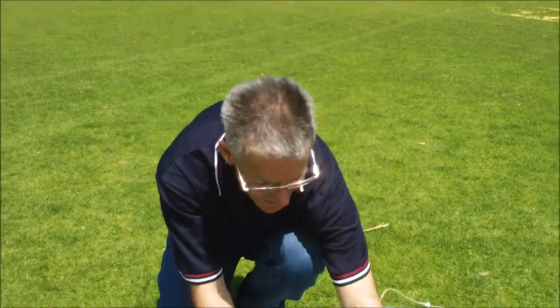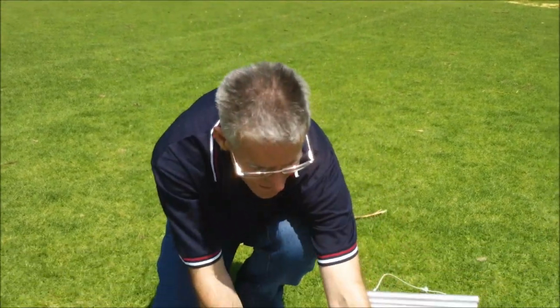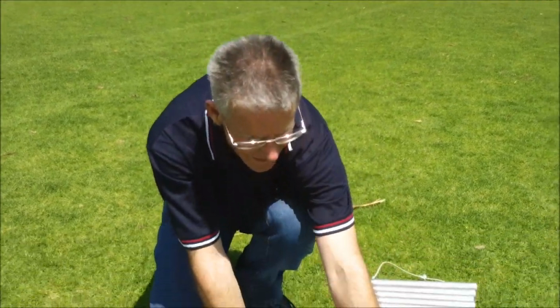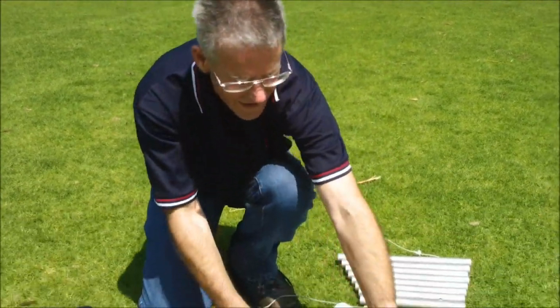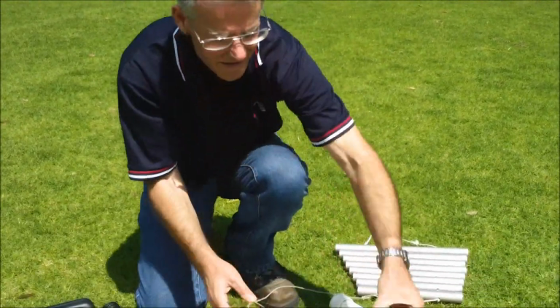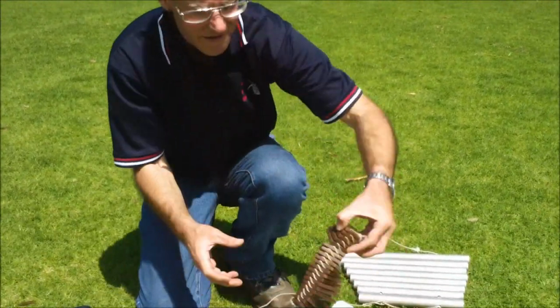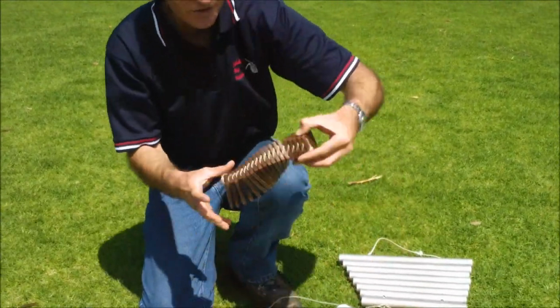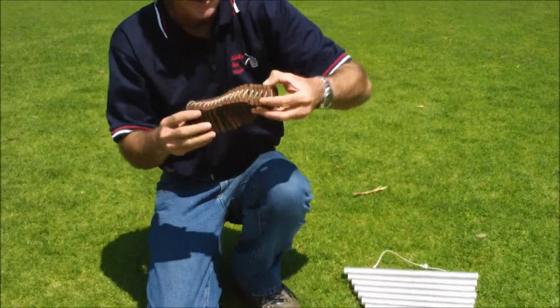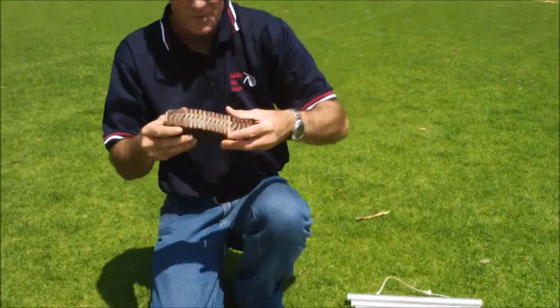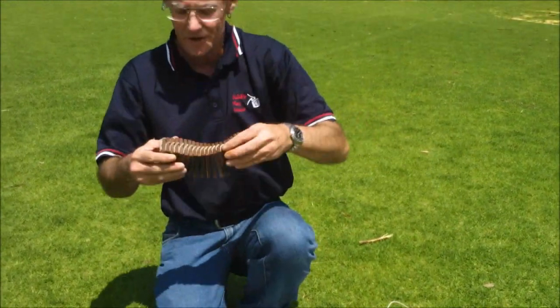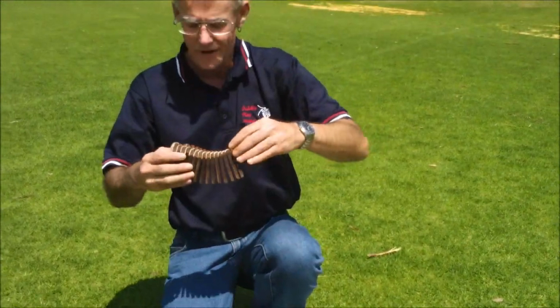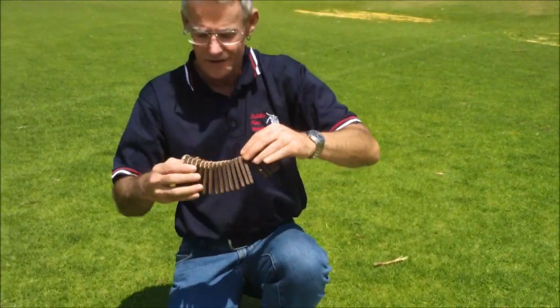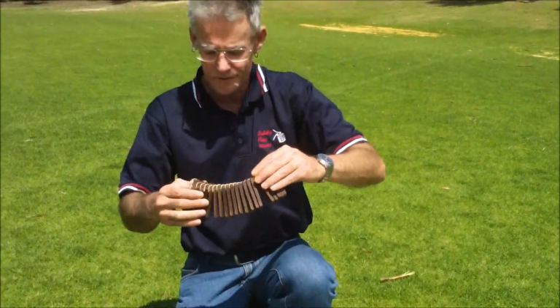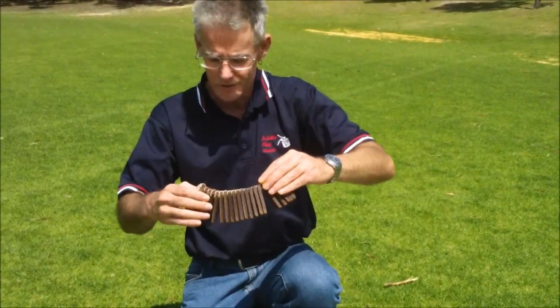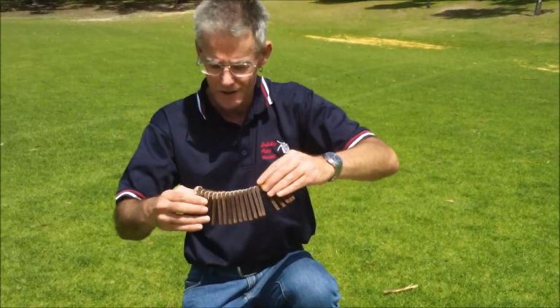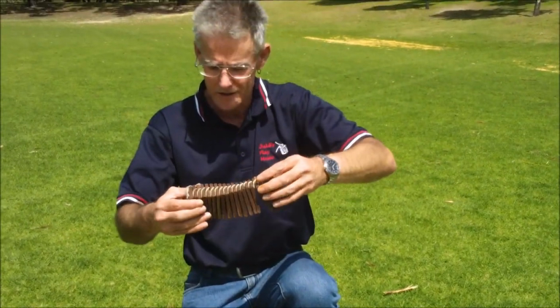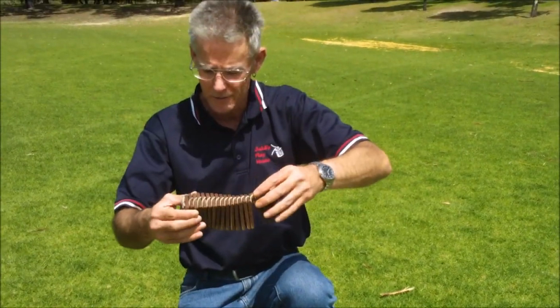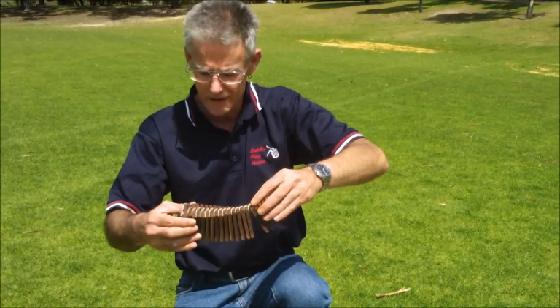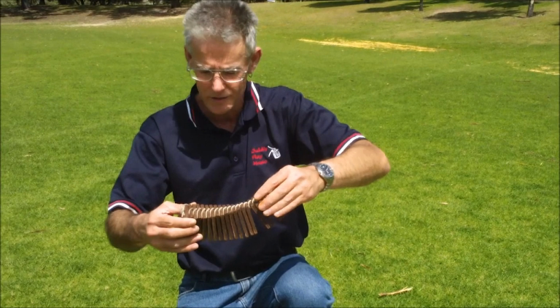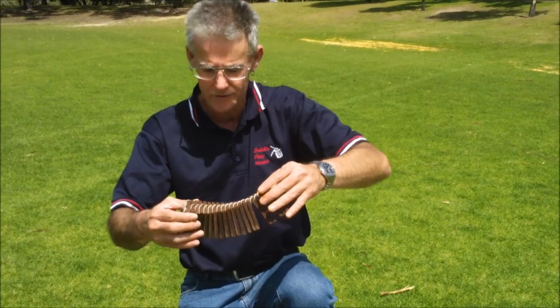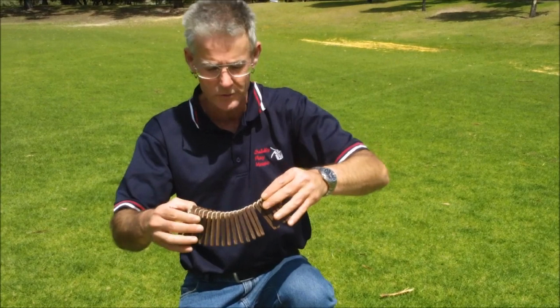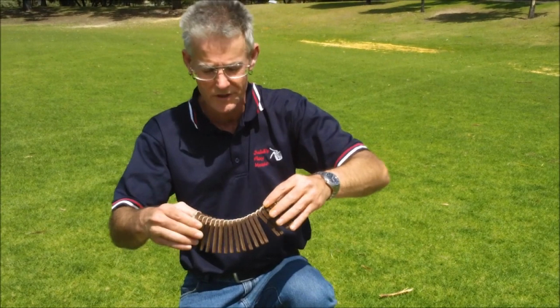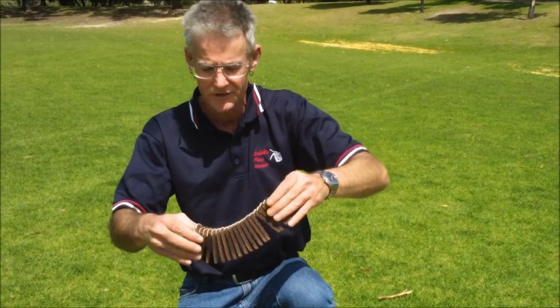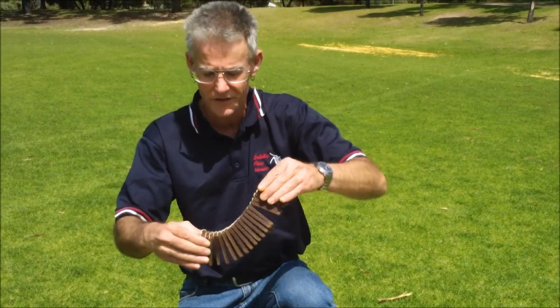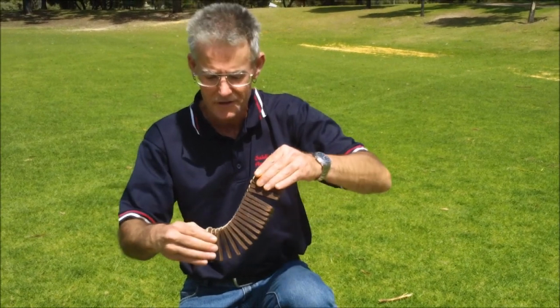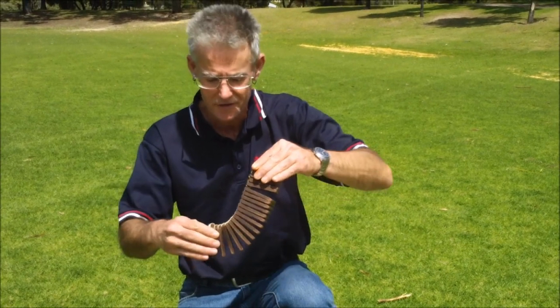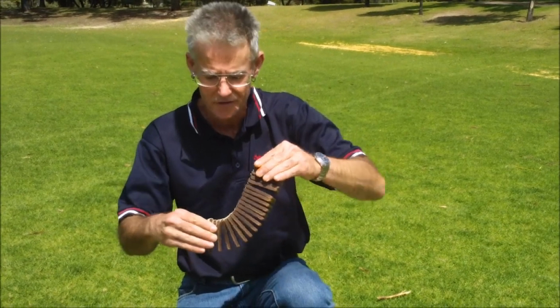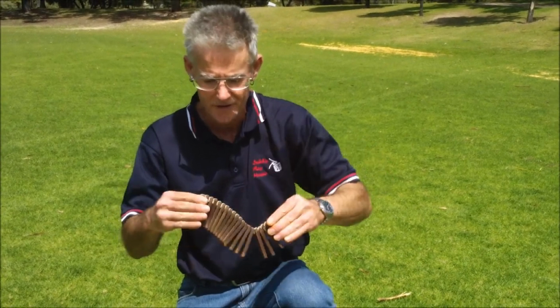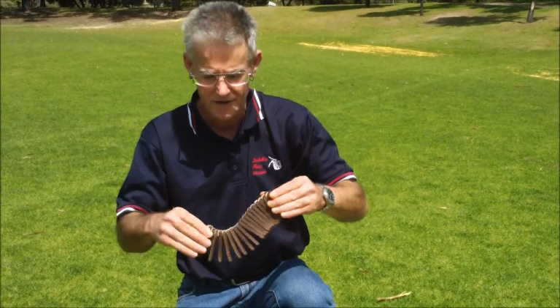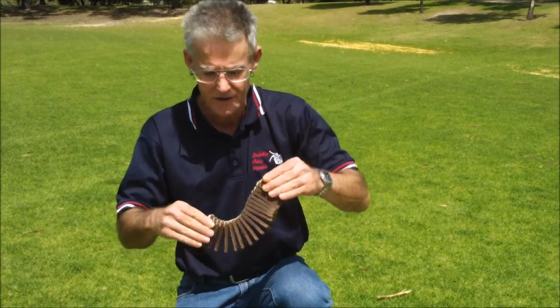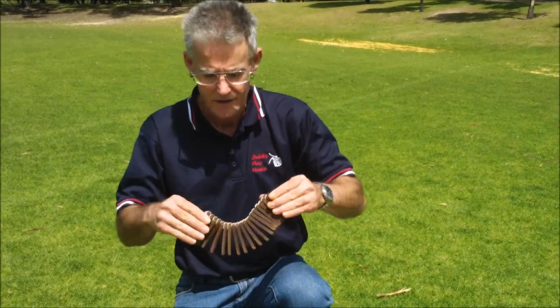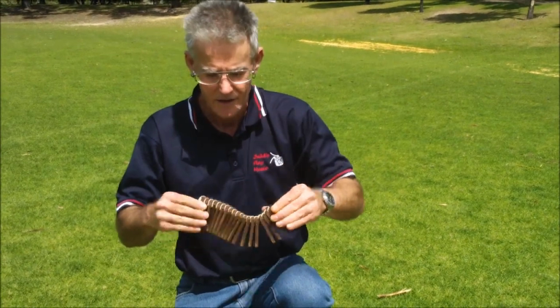And these are Japanese rattles called Kokirikos or Binsesaras.